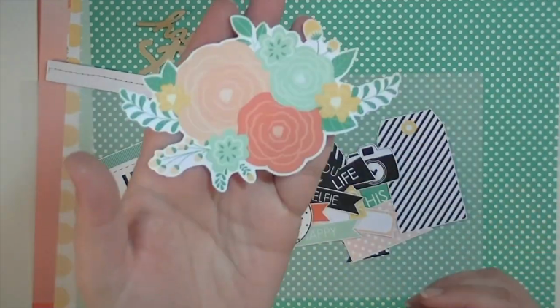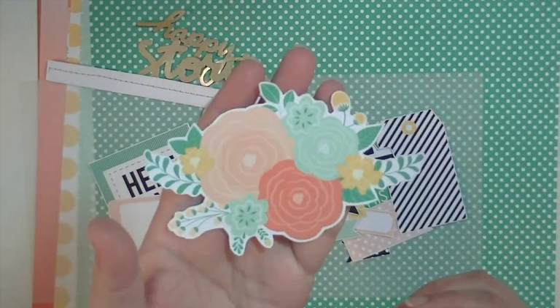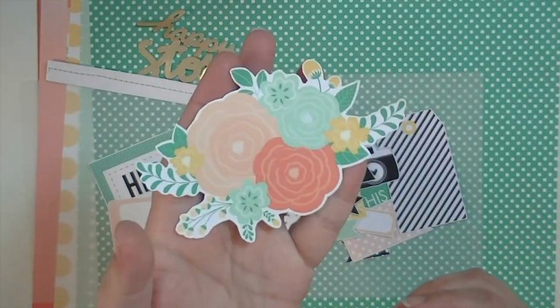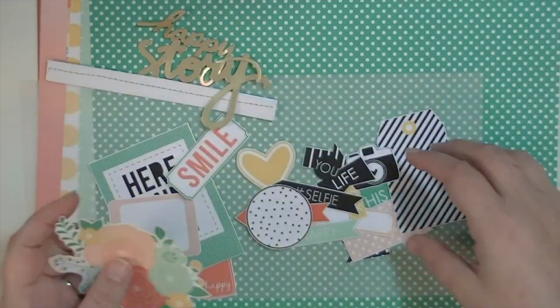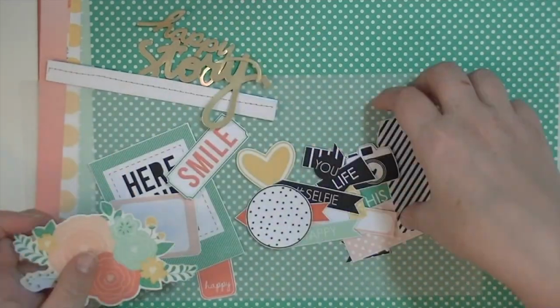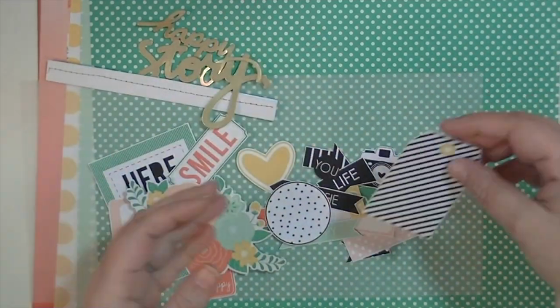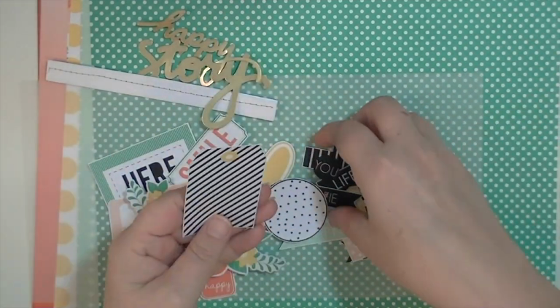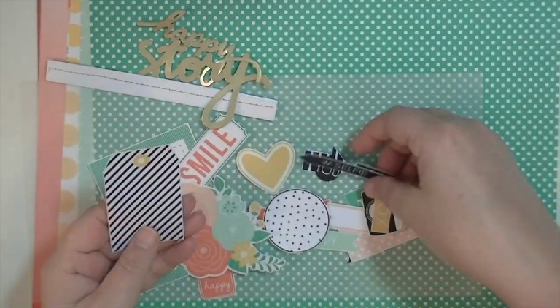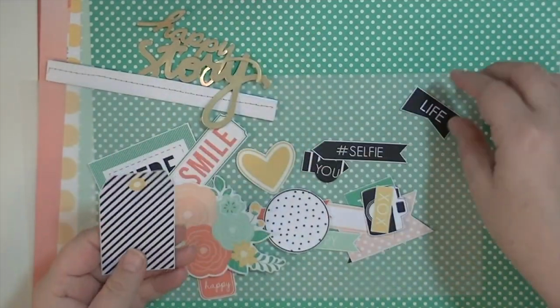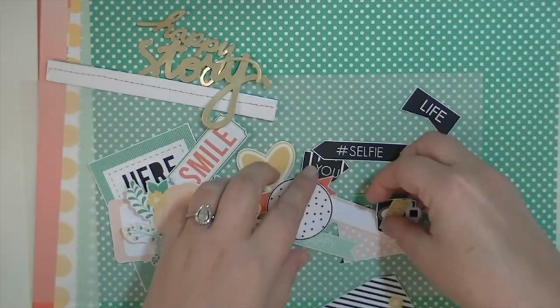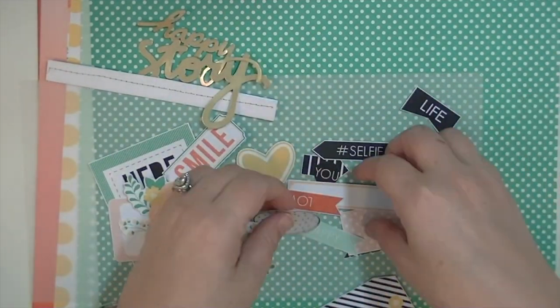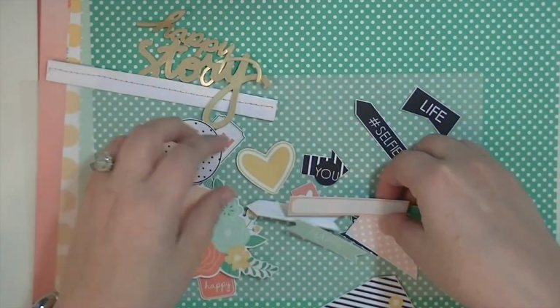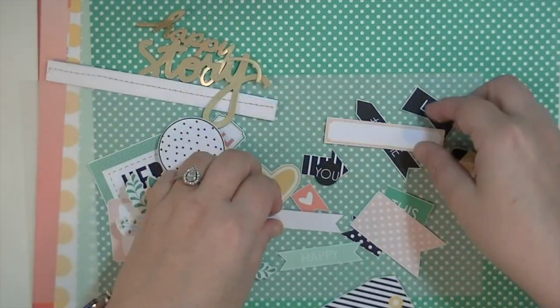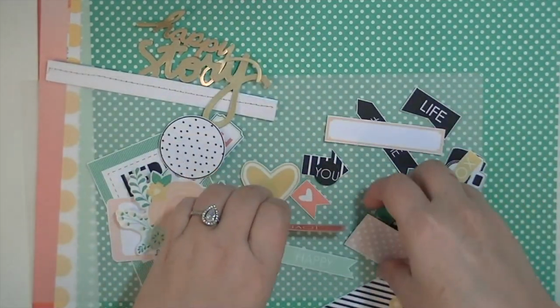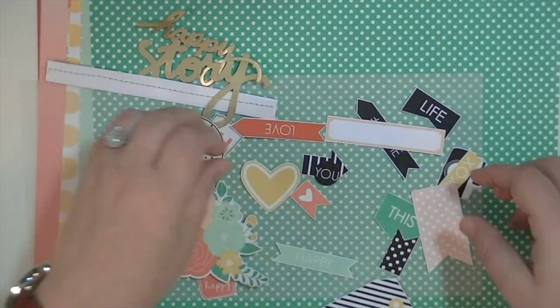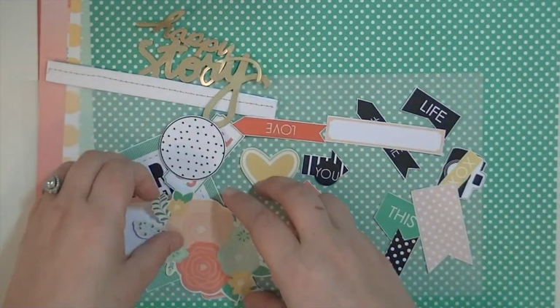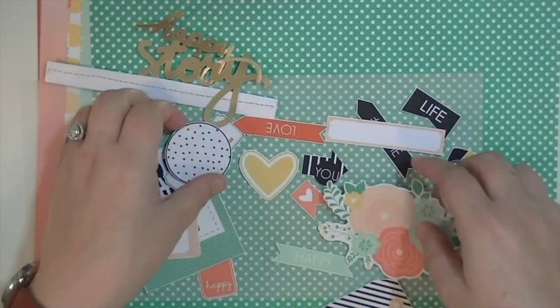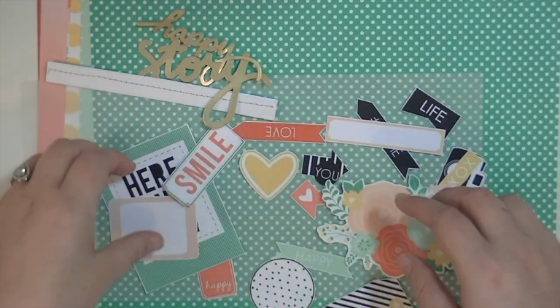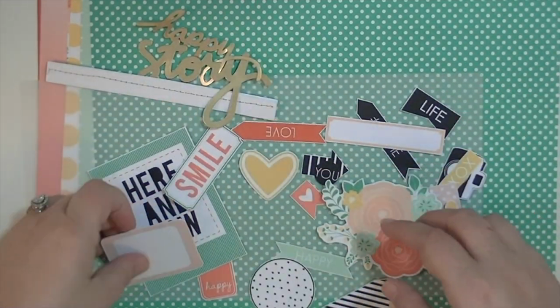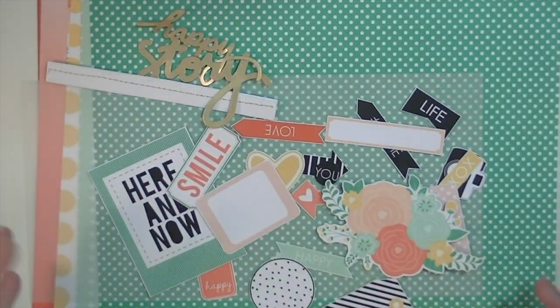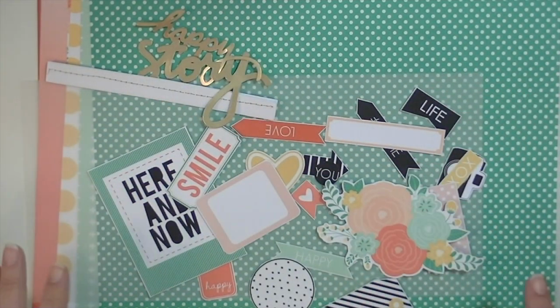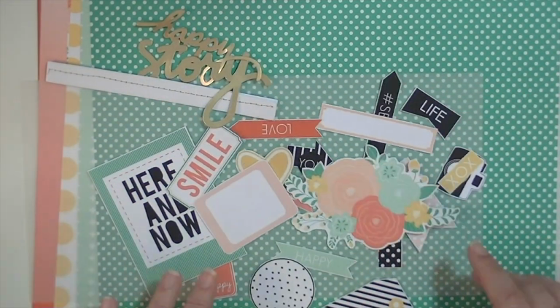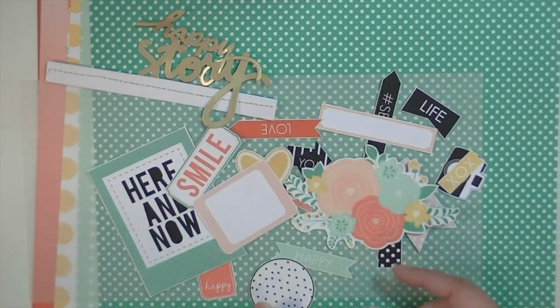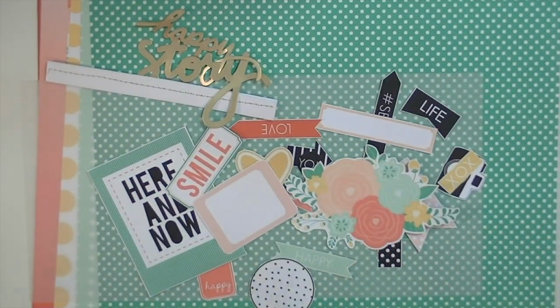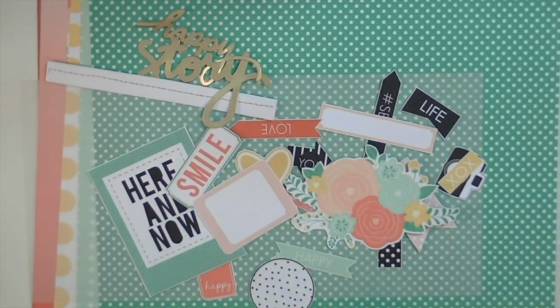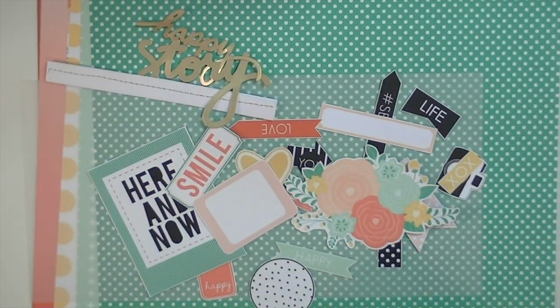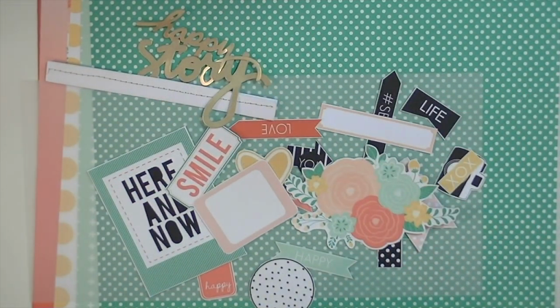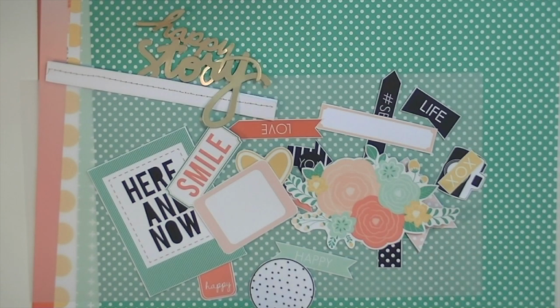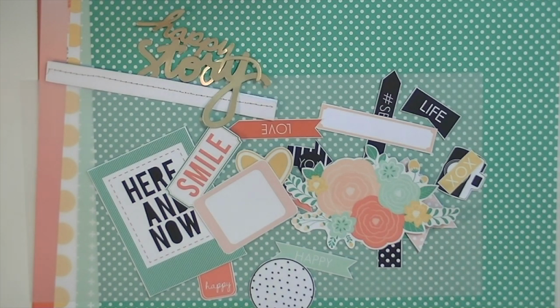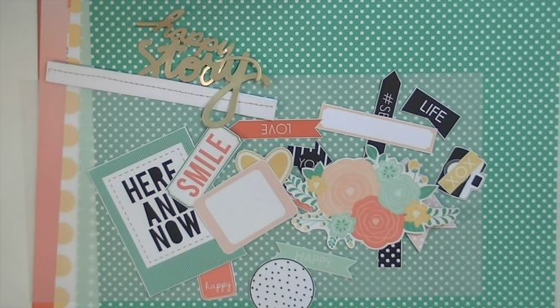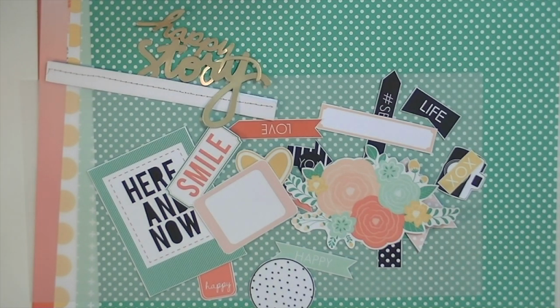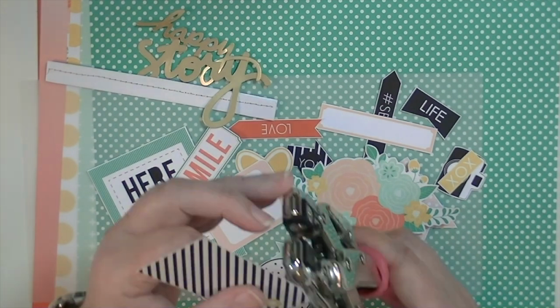Hey guys, Kate Kennedy here and I have a fun layout using the new Felicity Jane kit.